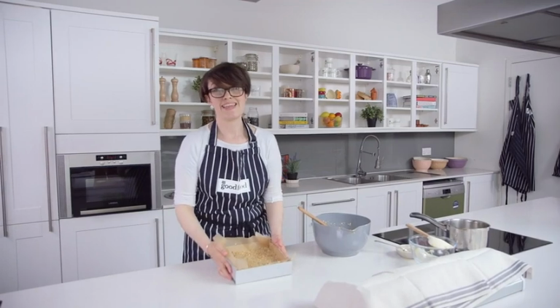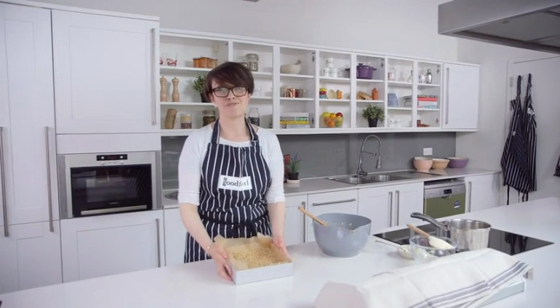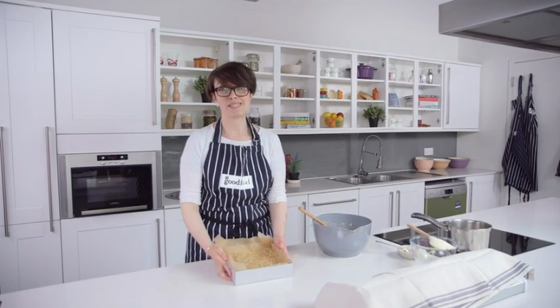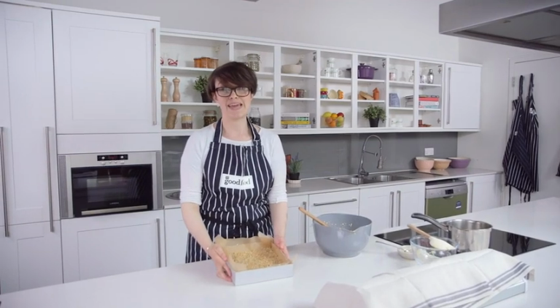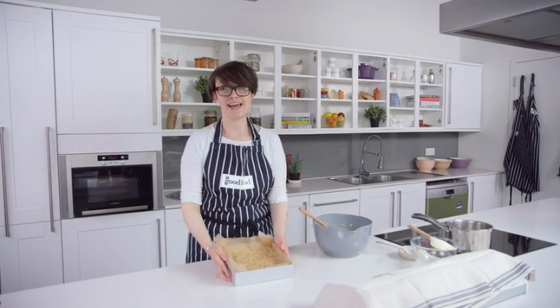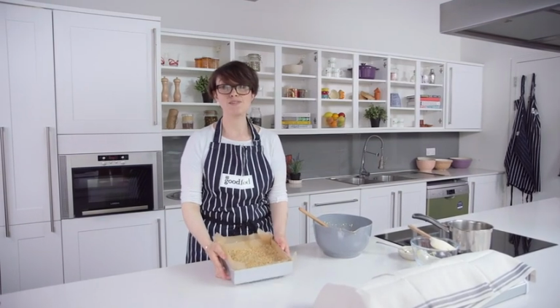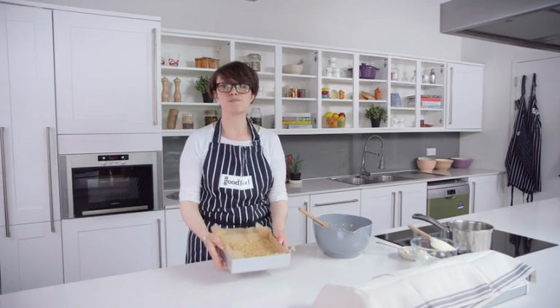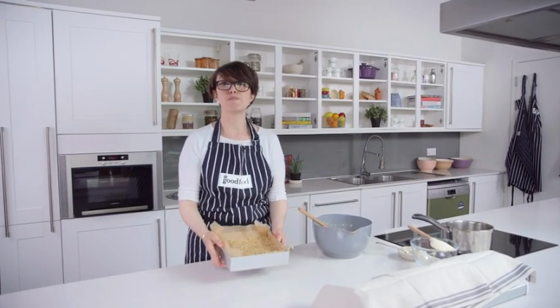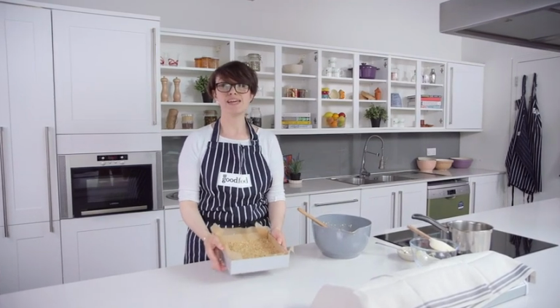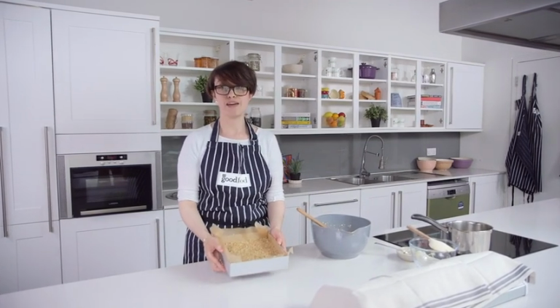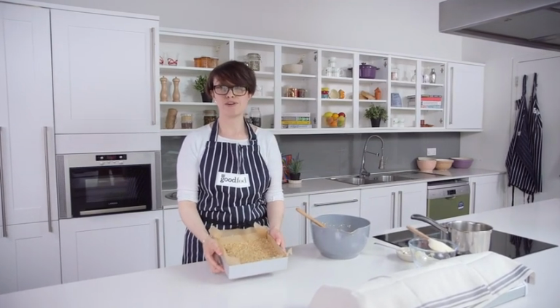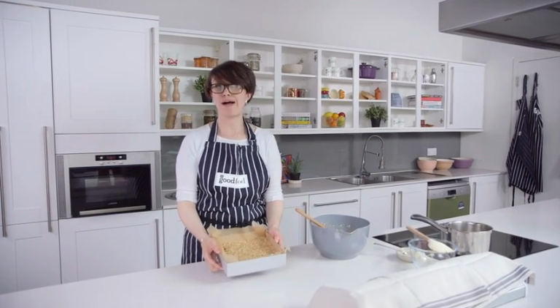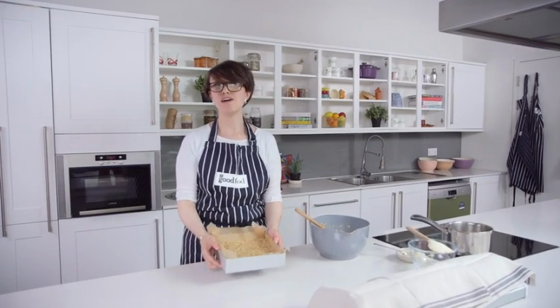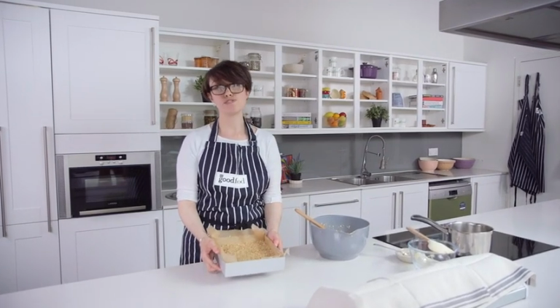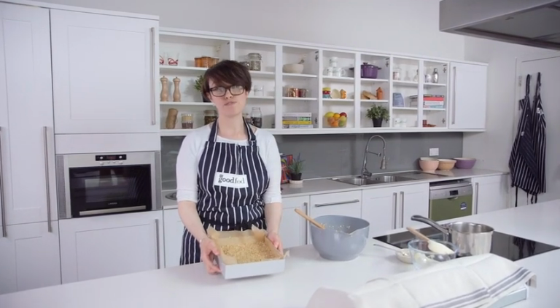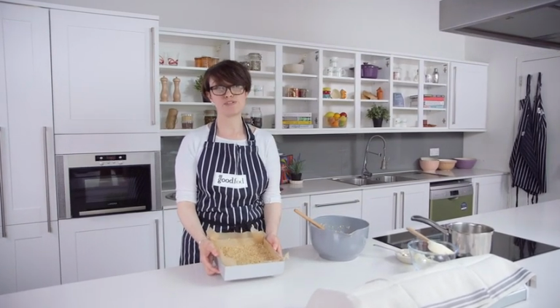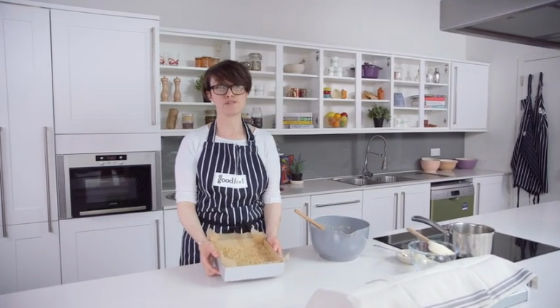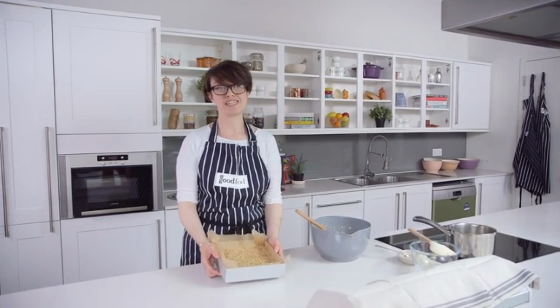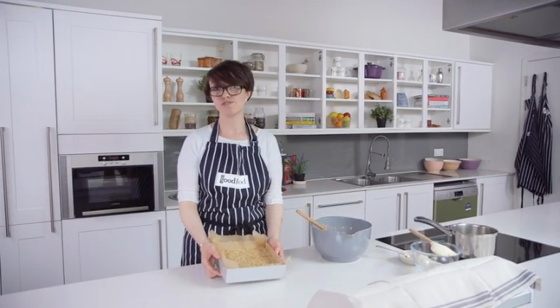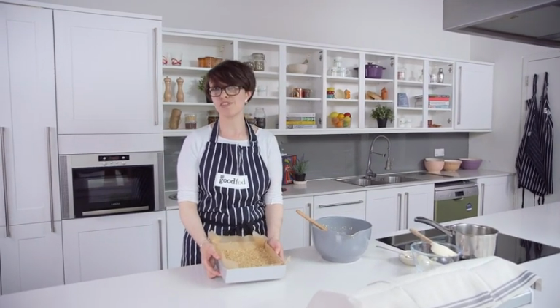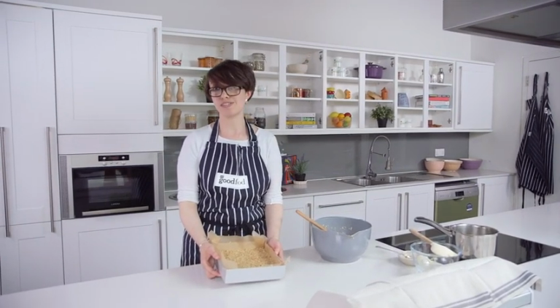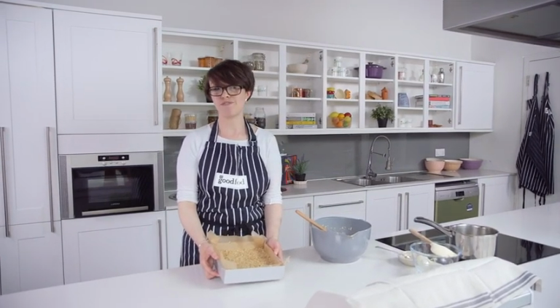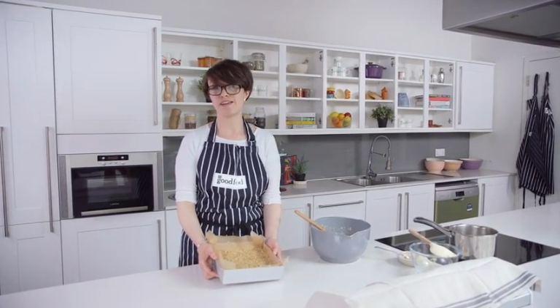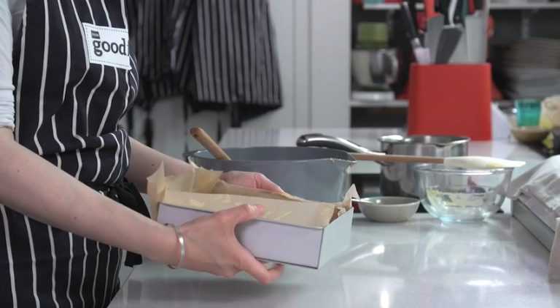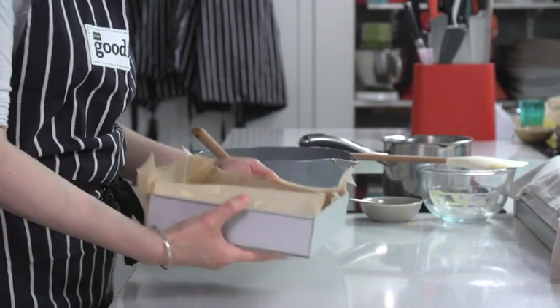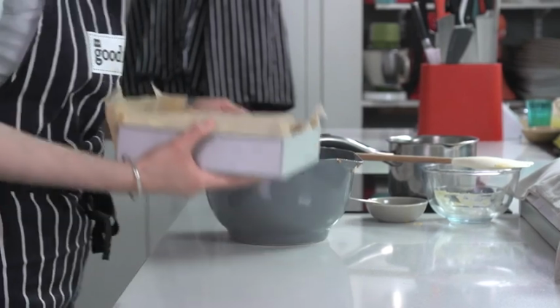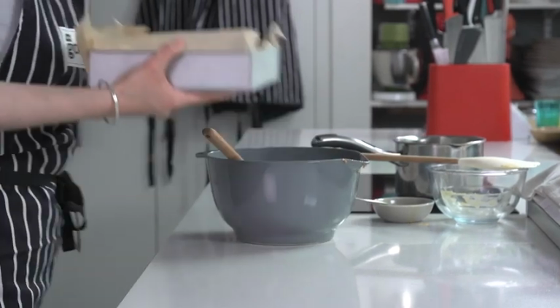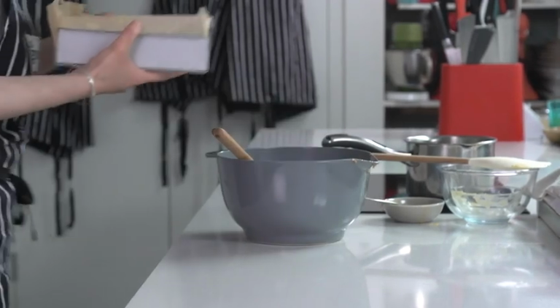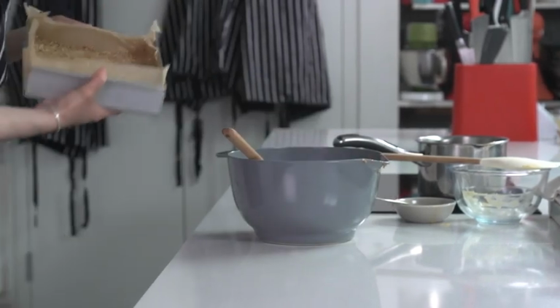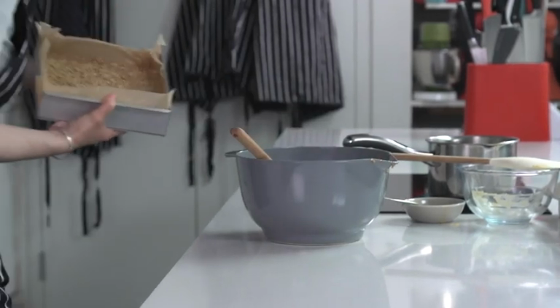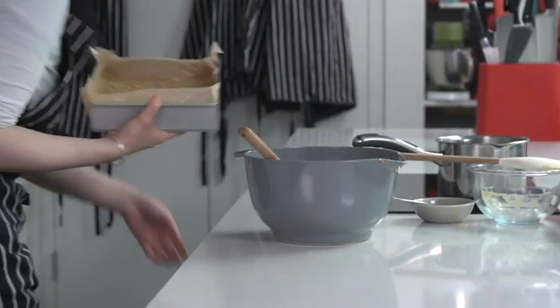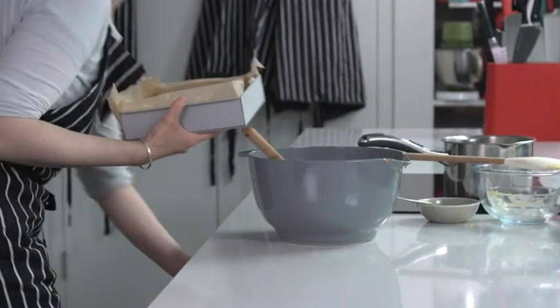That's ready to bake now, so I'm going to put it in the oven at about 150 degrees, 130 fan, for around 40 to 45 minutes.